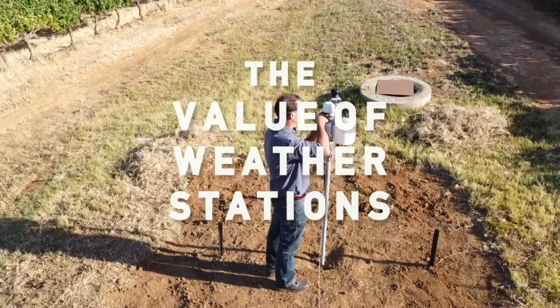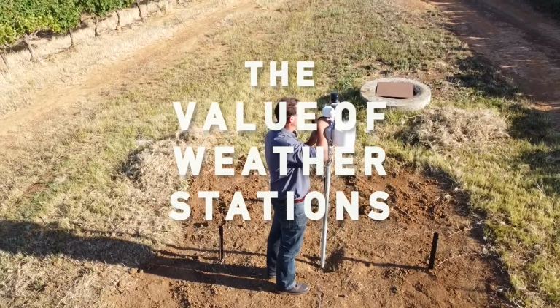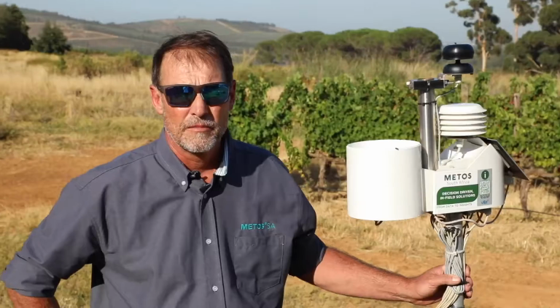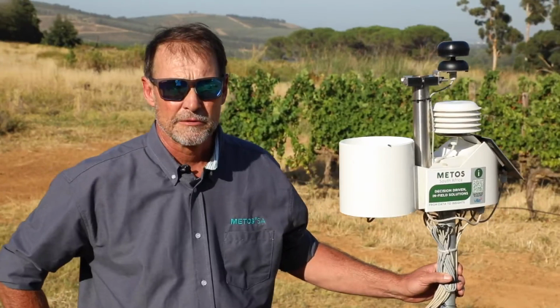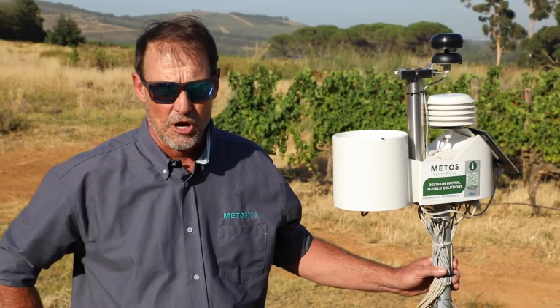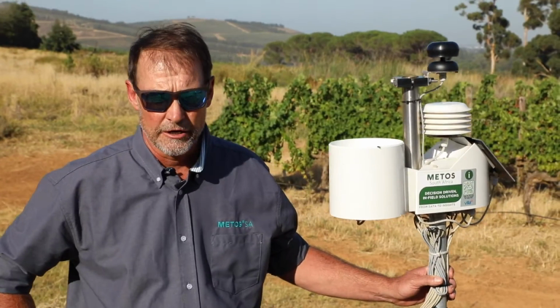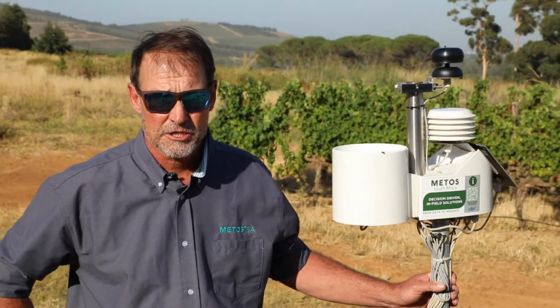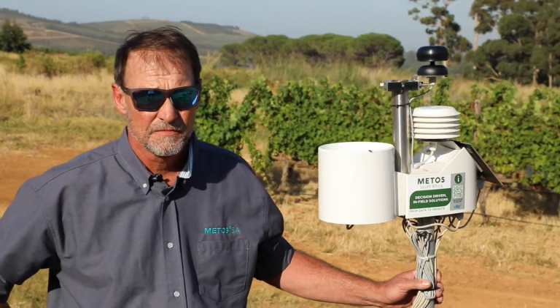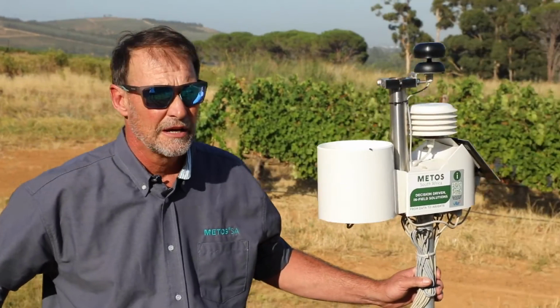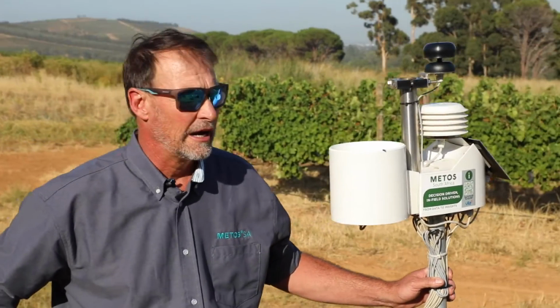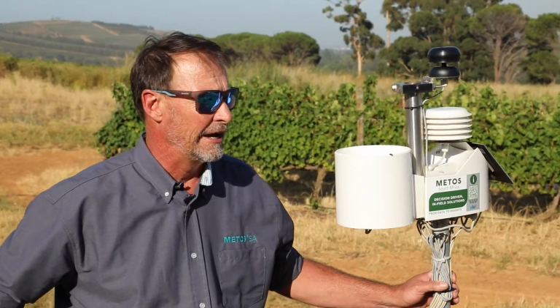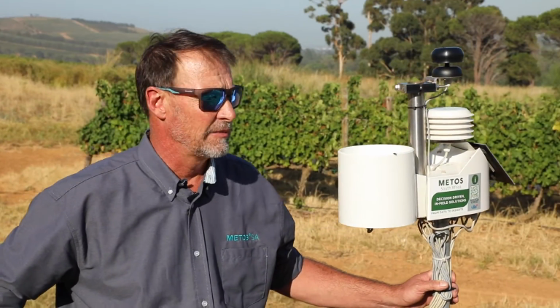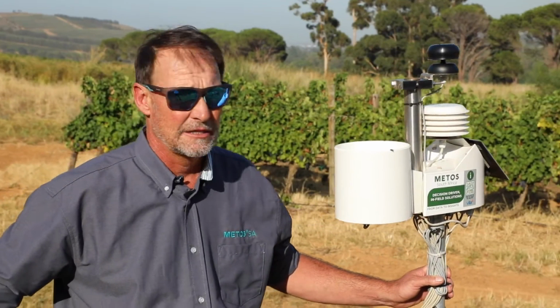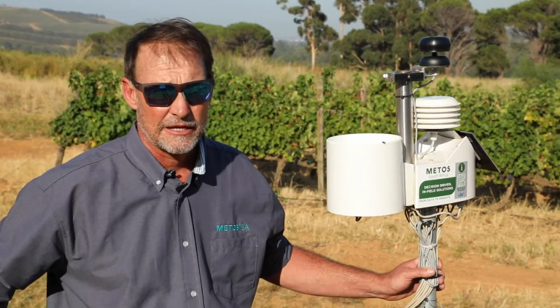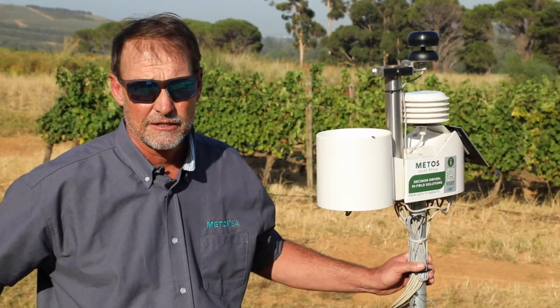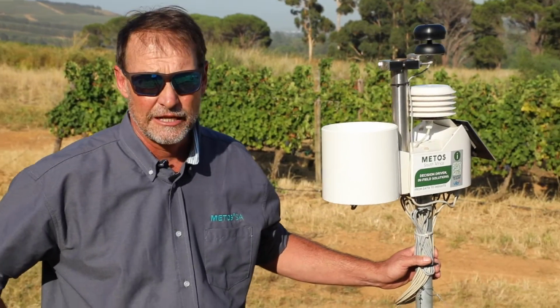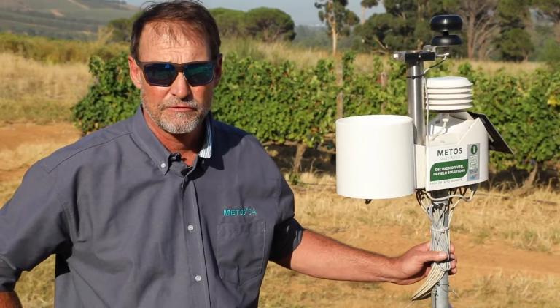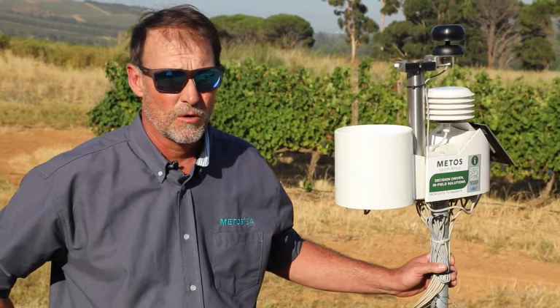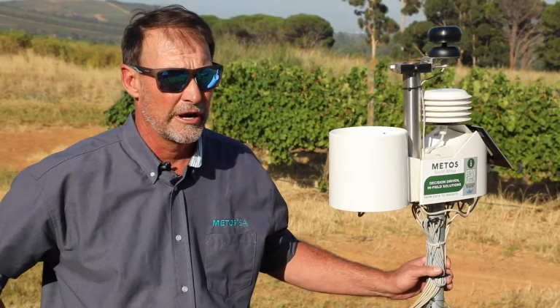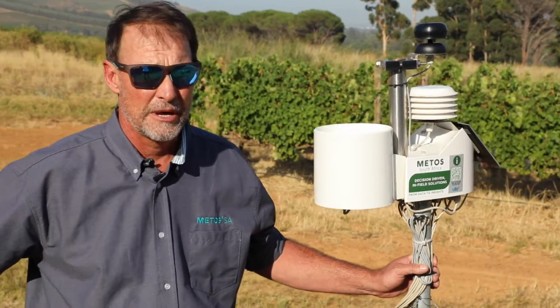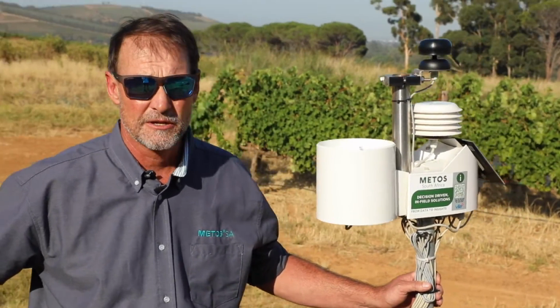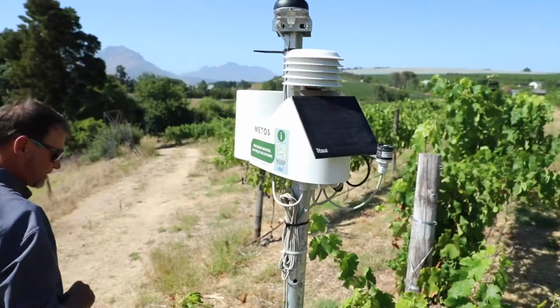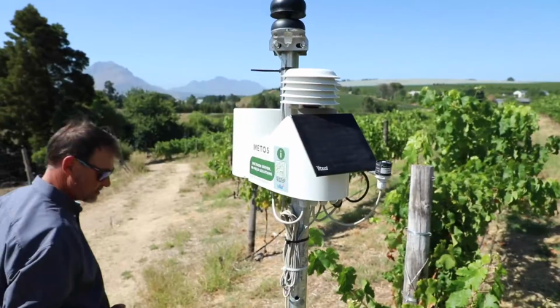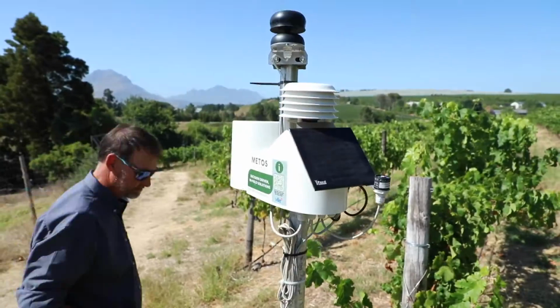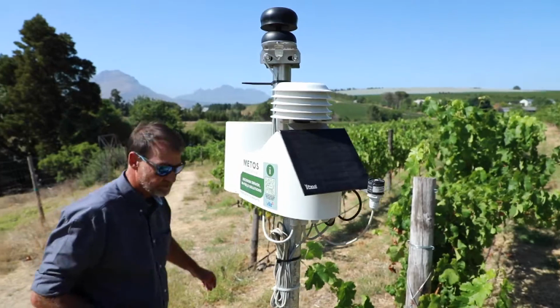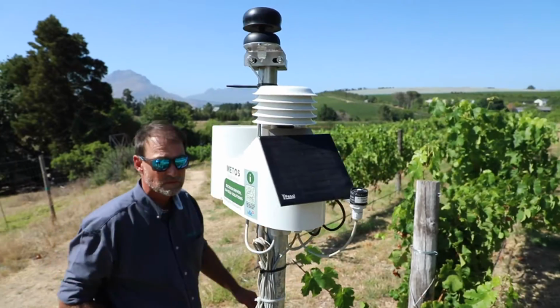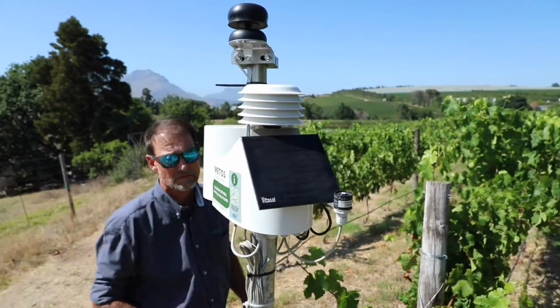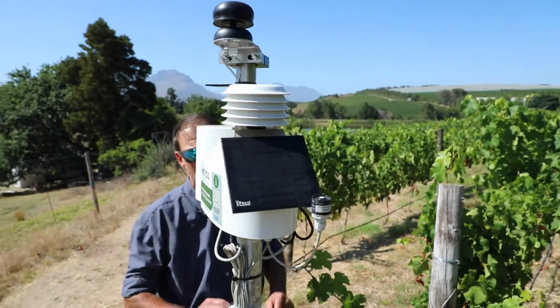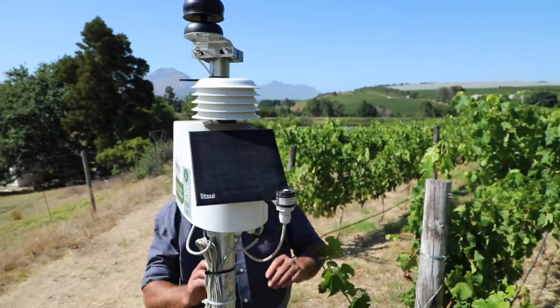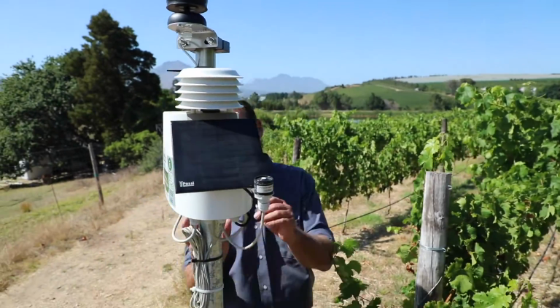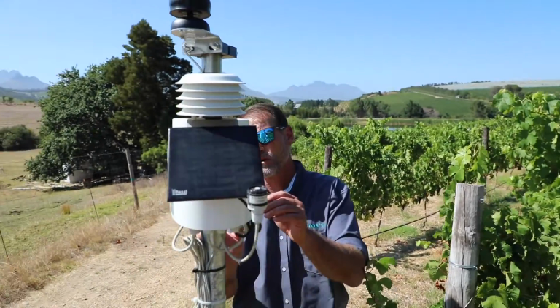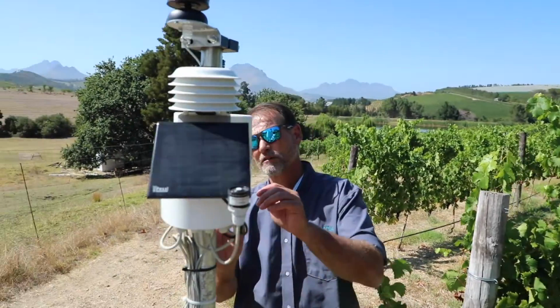My name is Colin Nisch. I am the technical lead for METOS South Africa and we're looking at a weather station today.